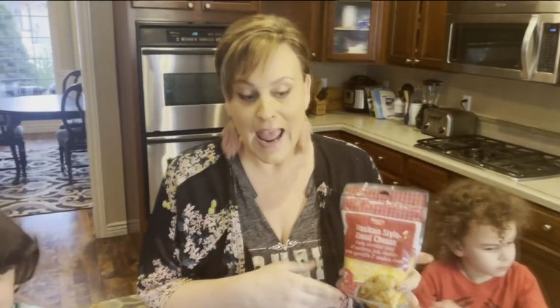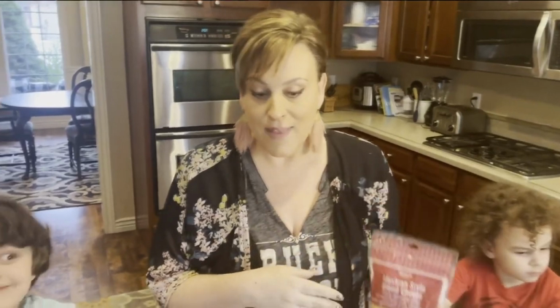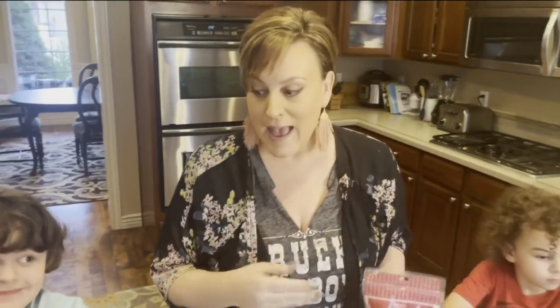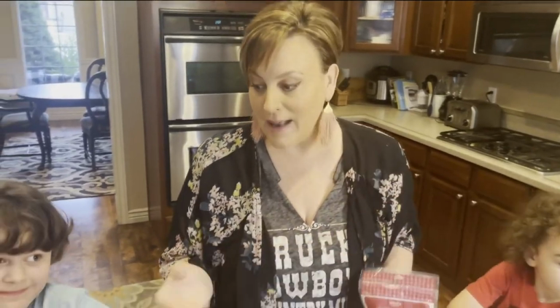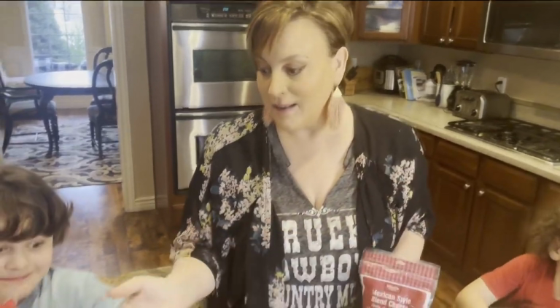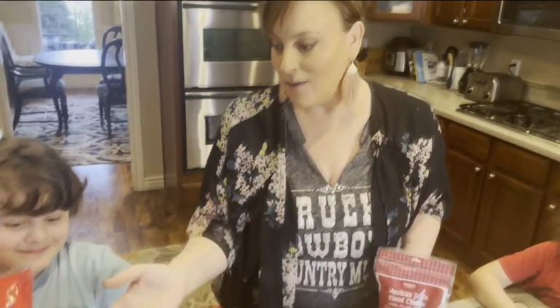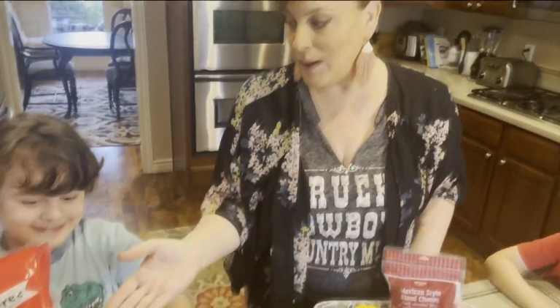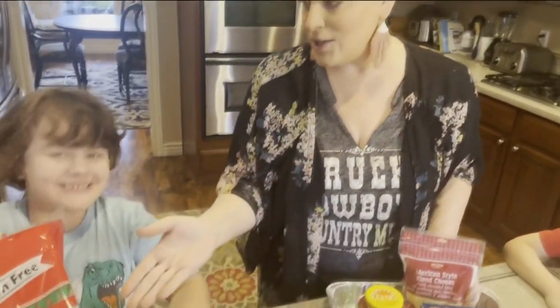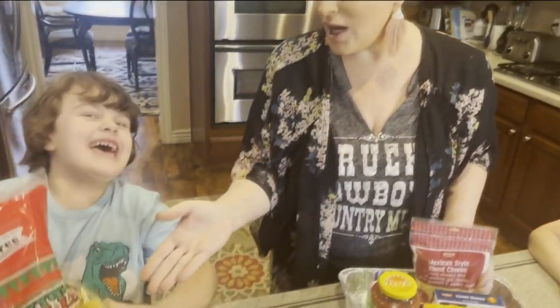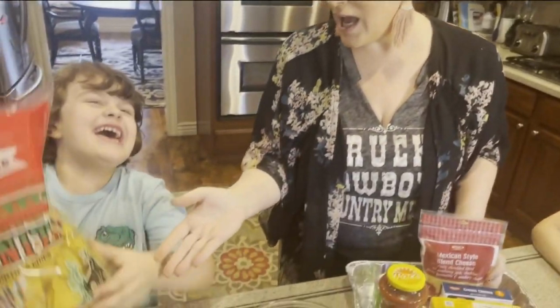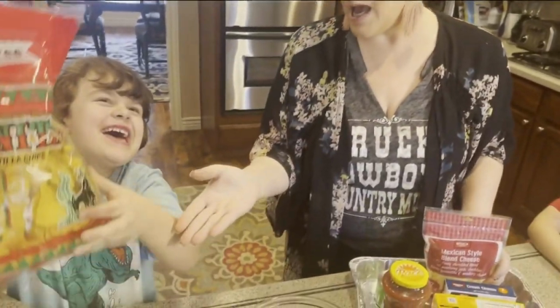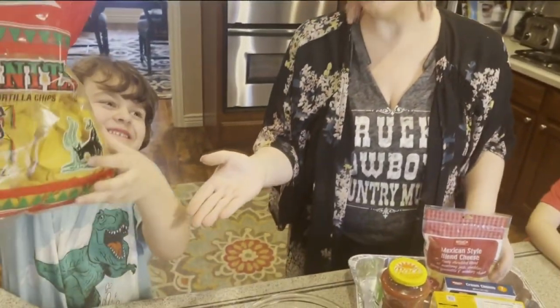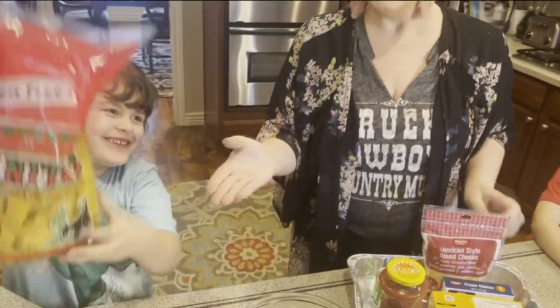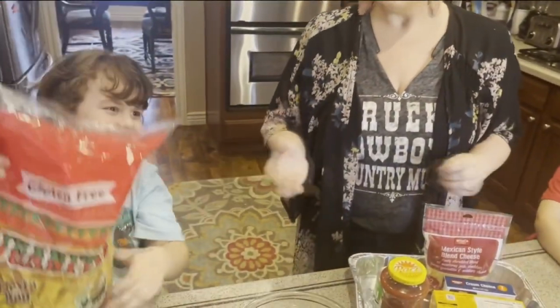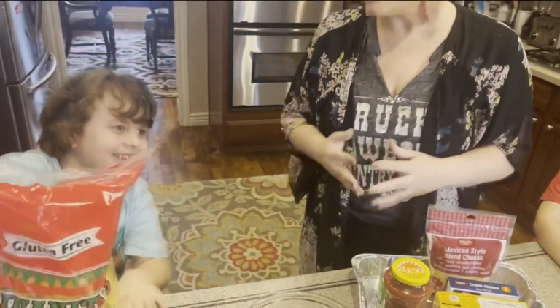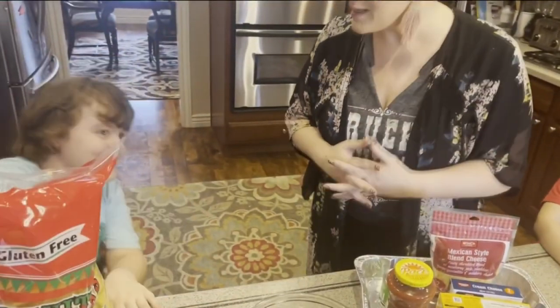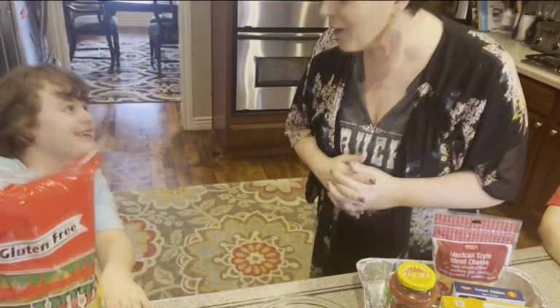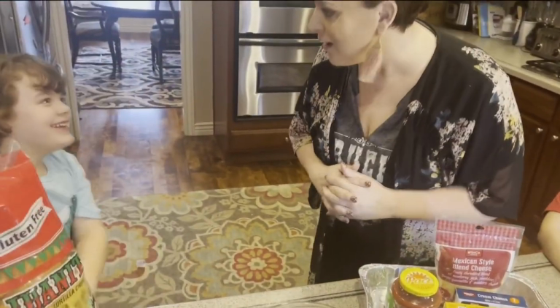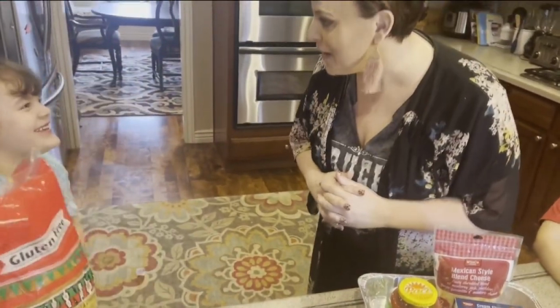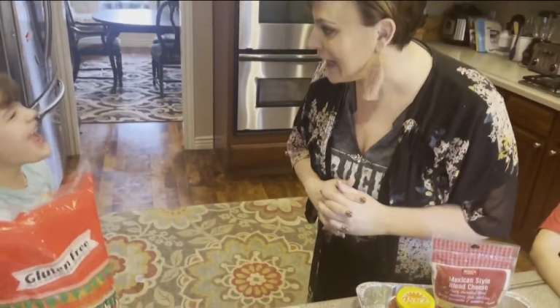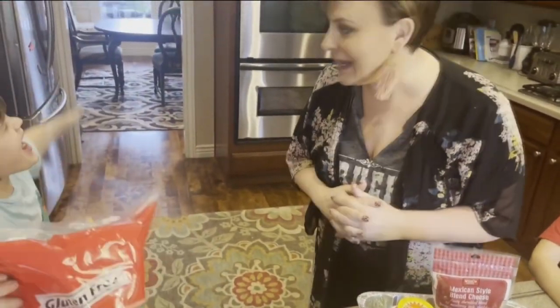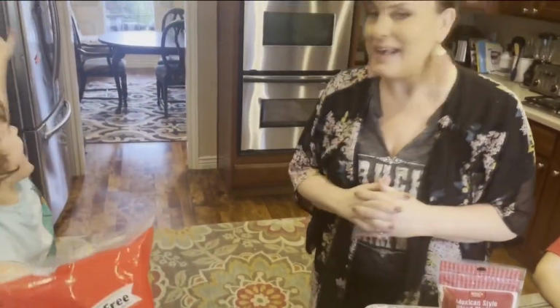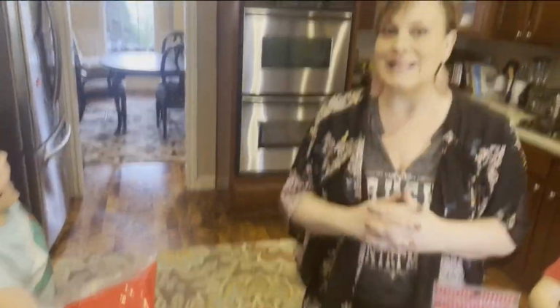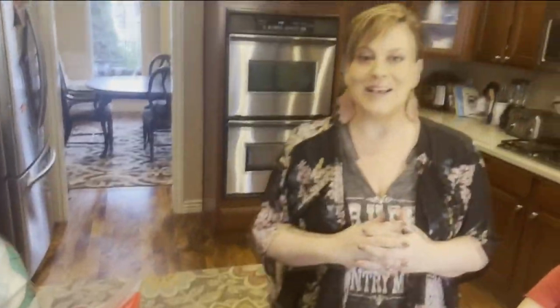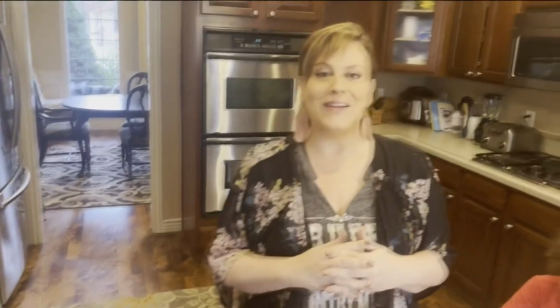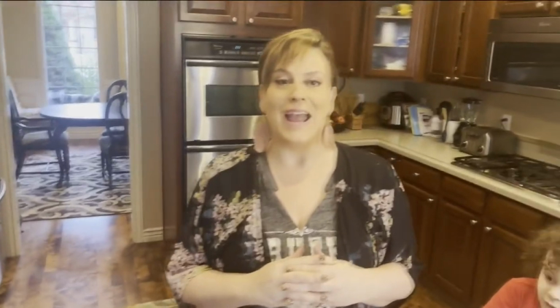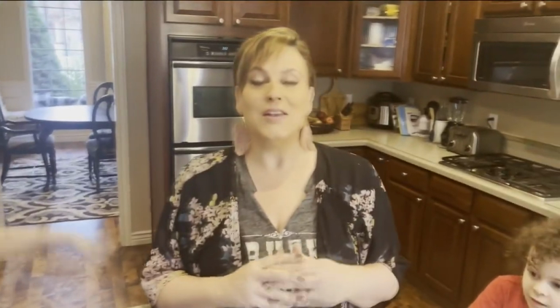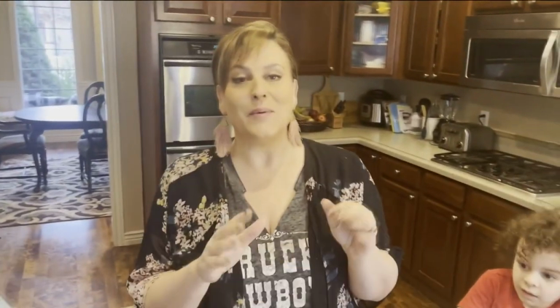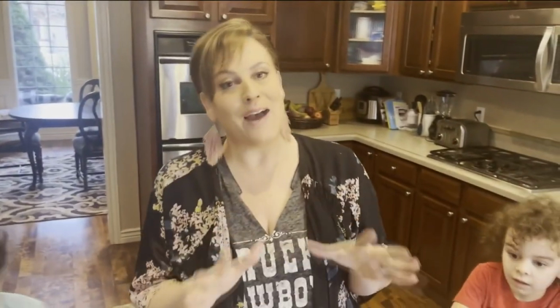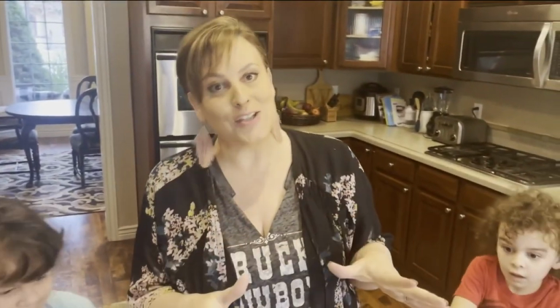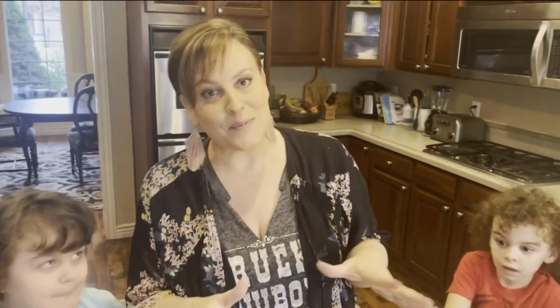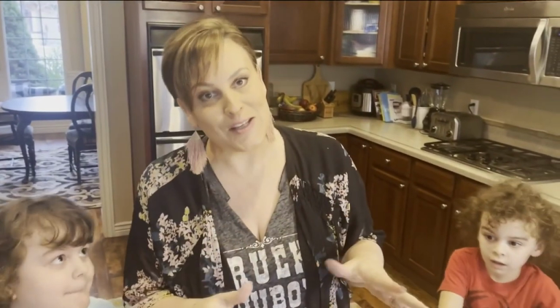And then we need chips — that's the best part! Yes. So we have the chips too.